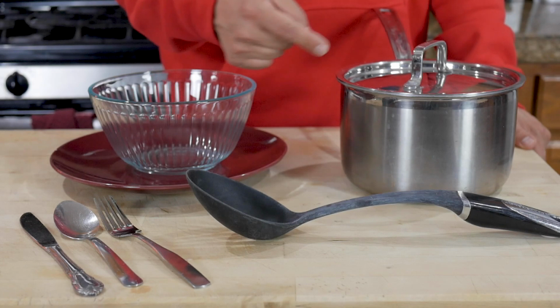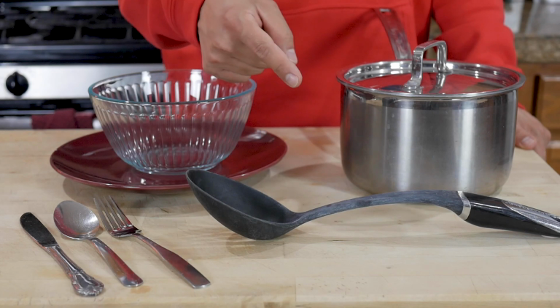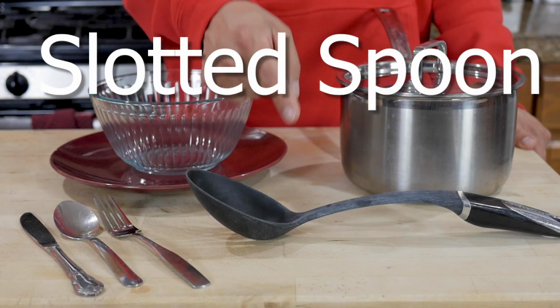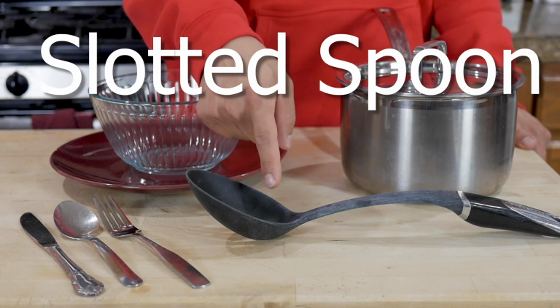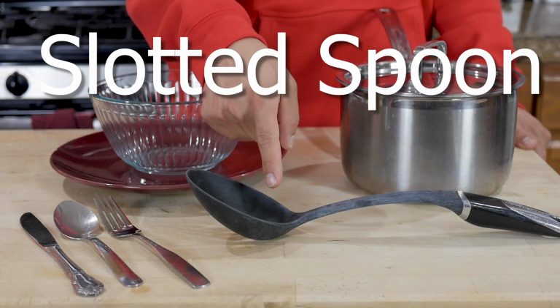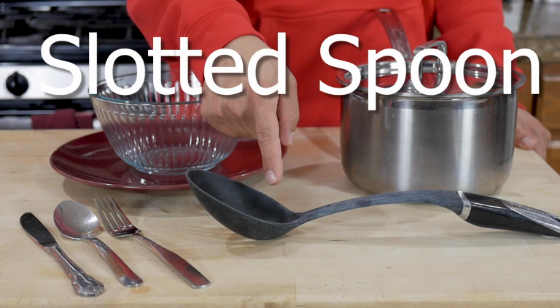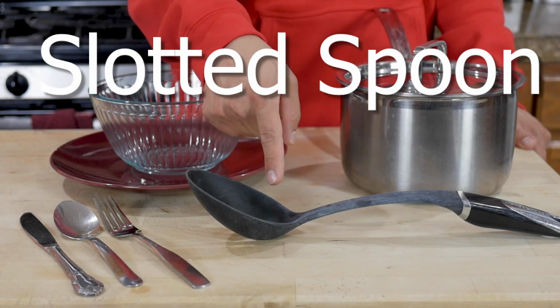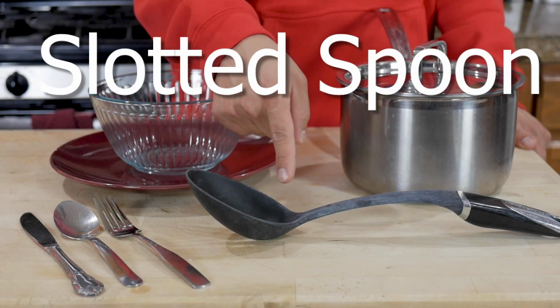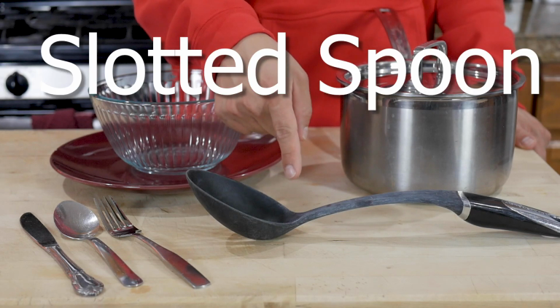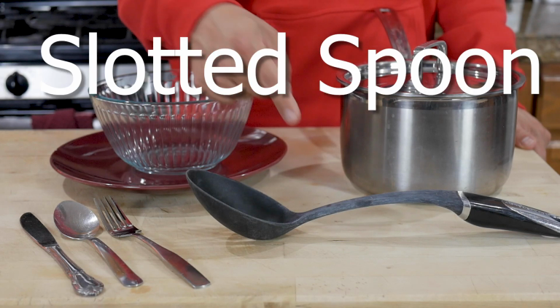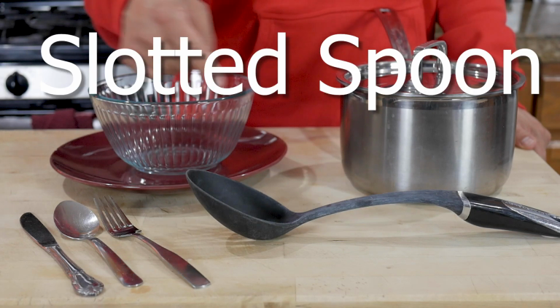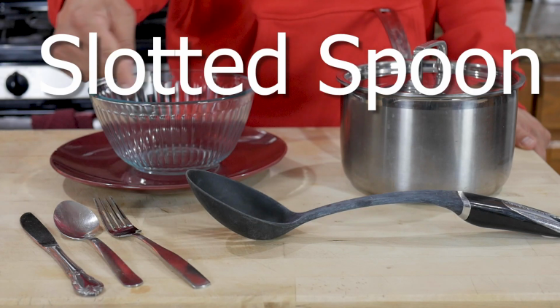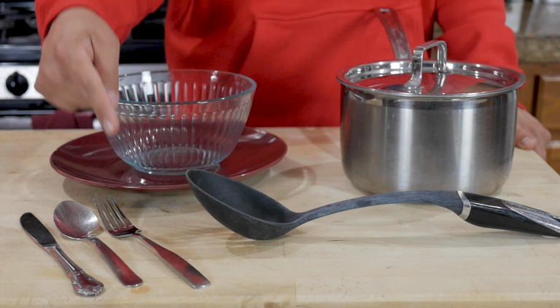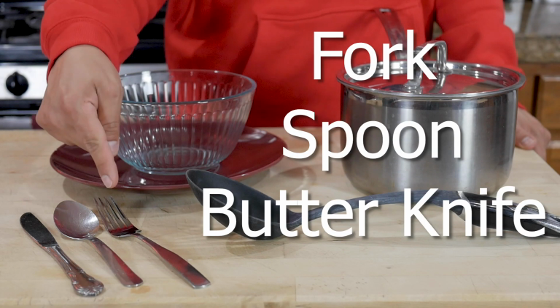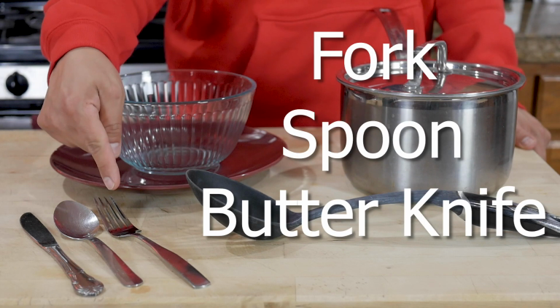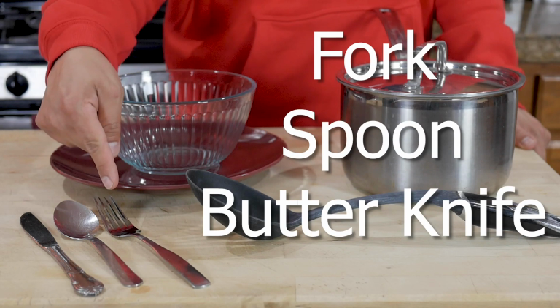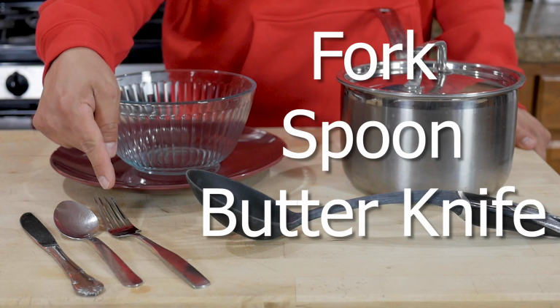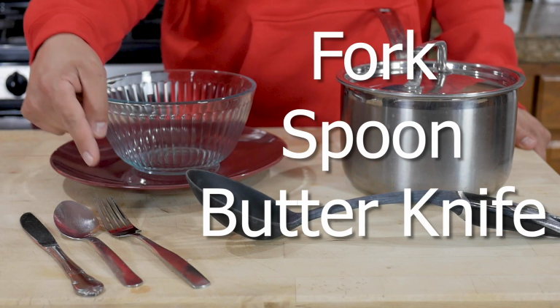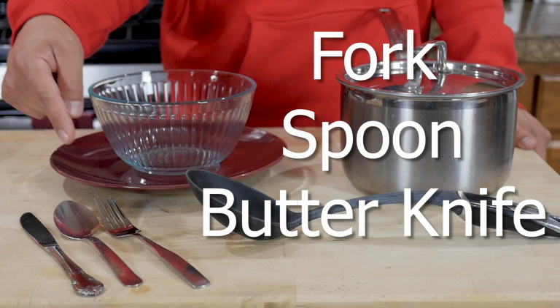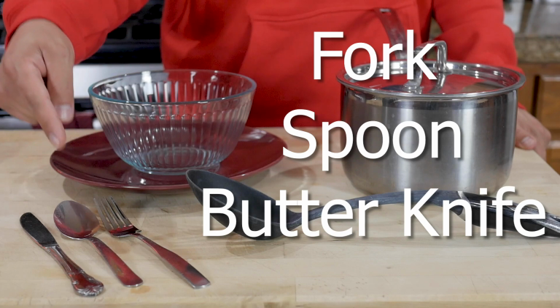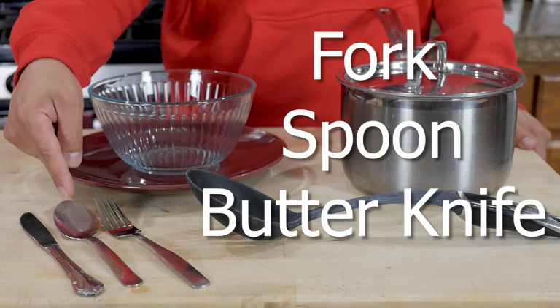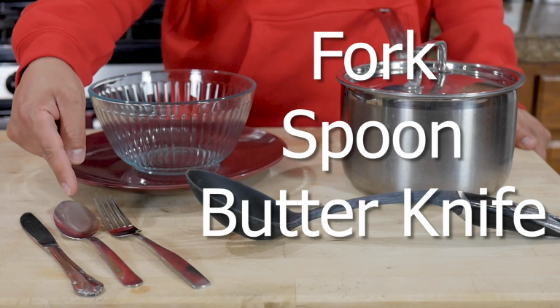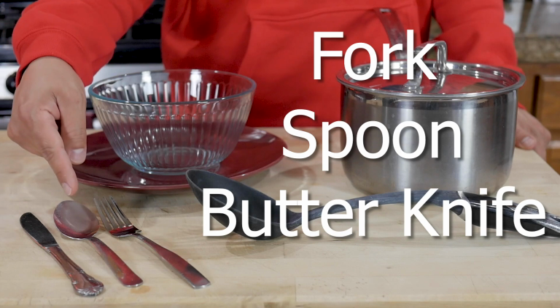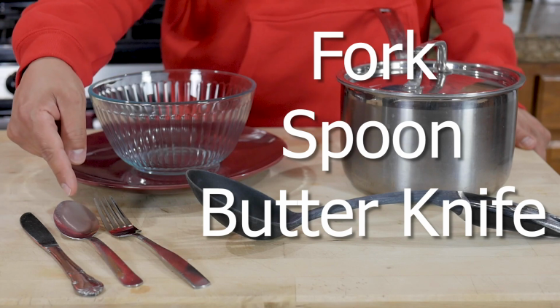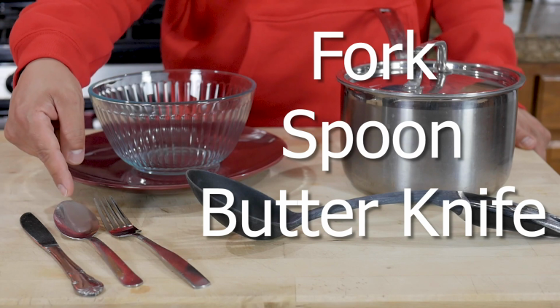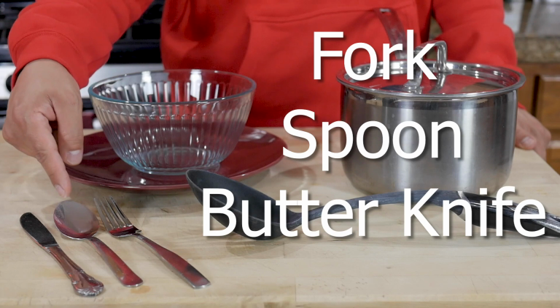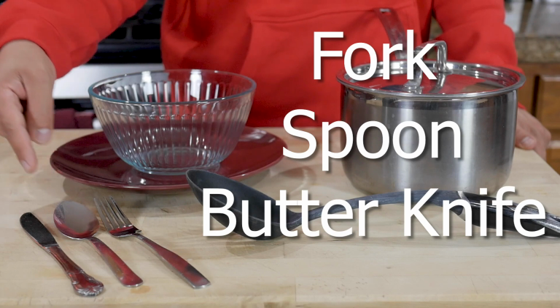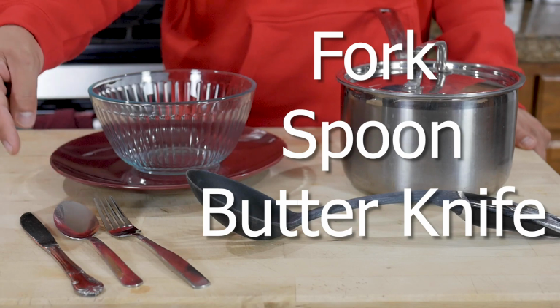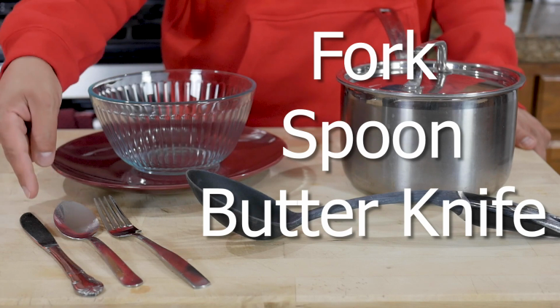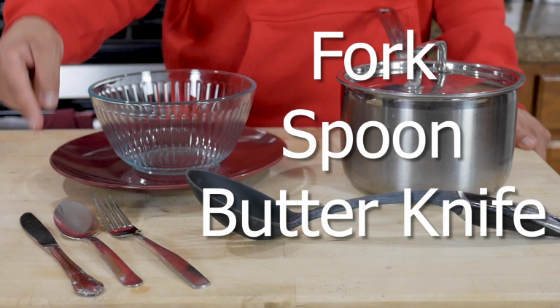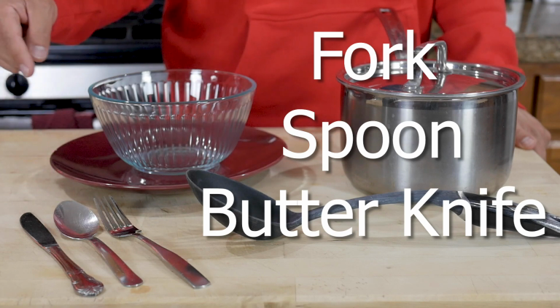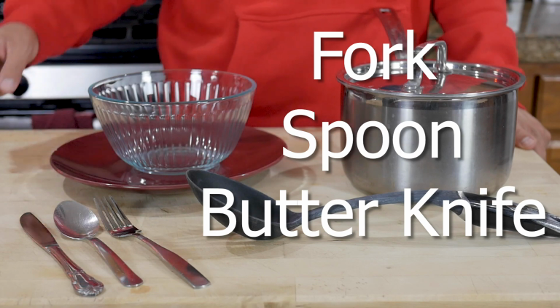You're going to need a slotted spoon, a fork, a regular spoon, and a butter knife.